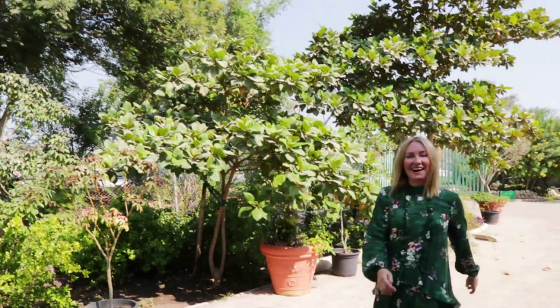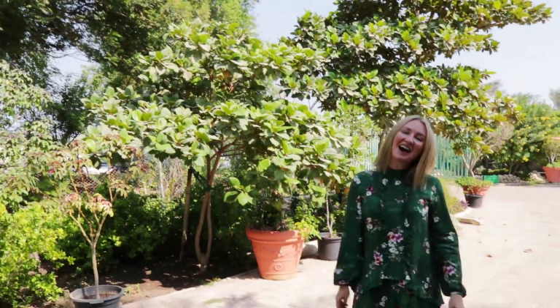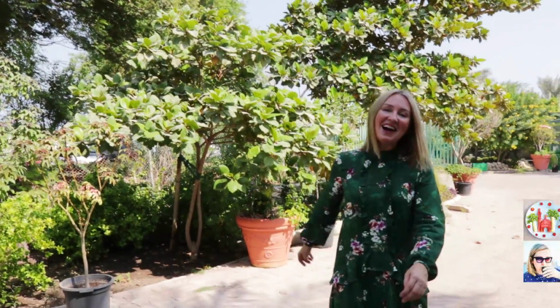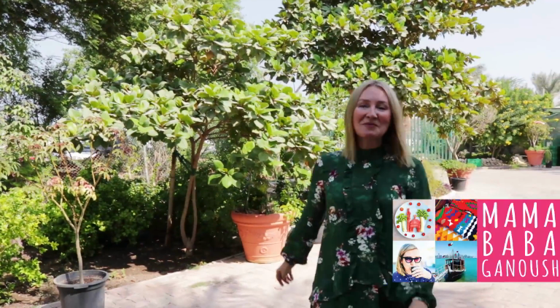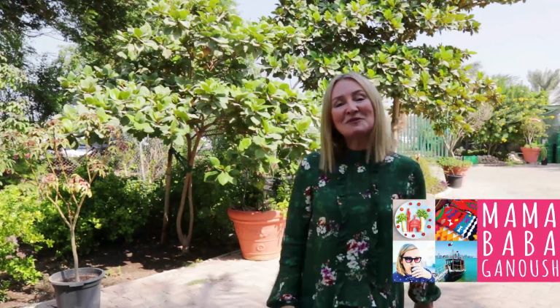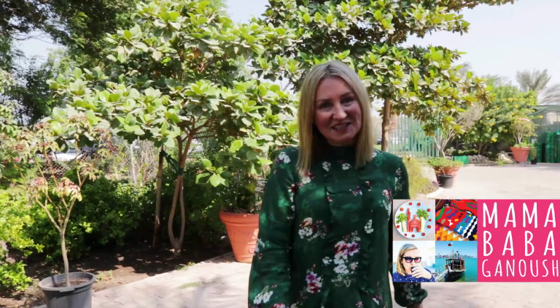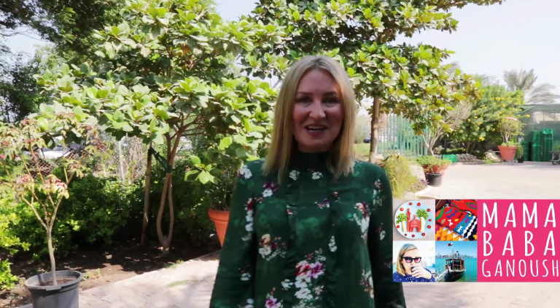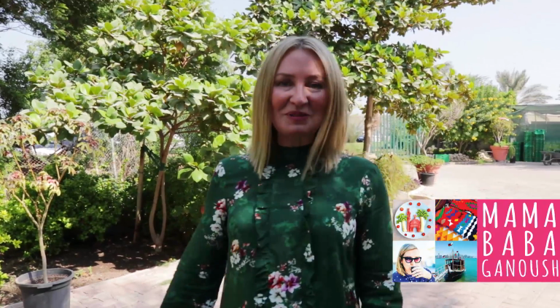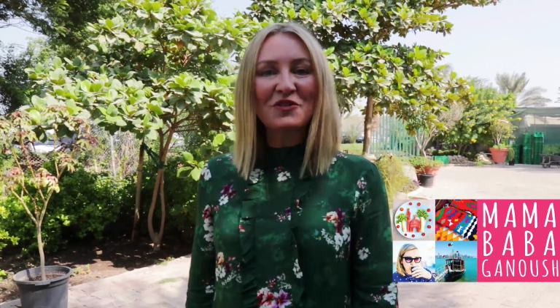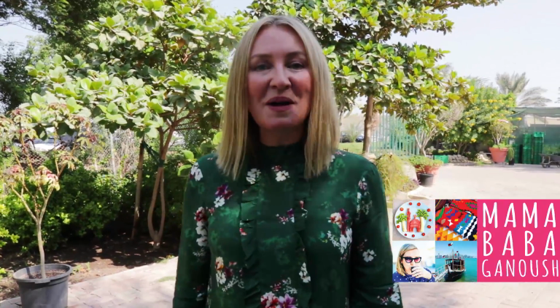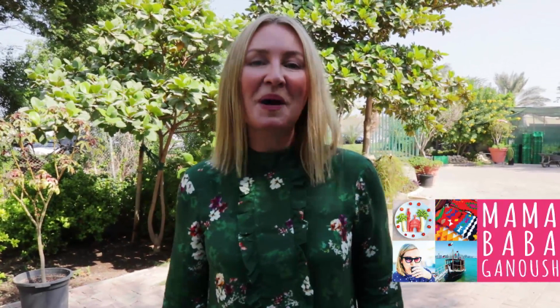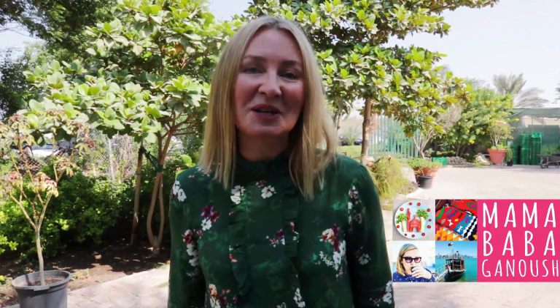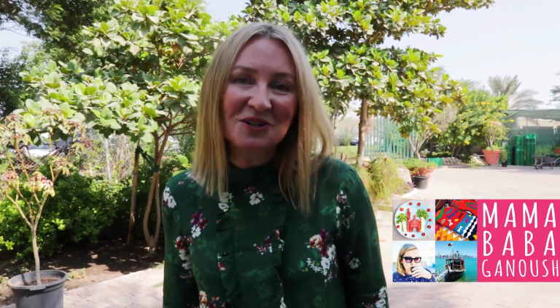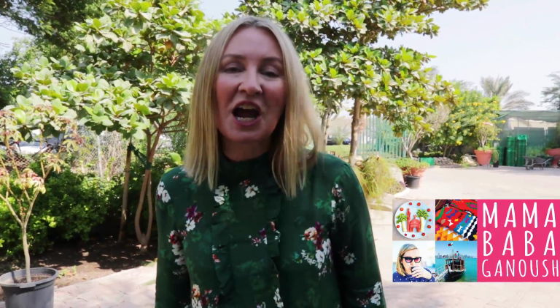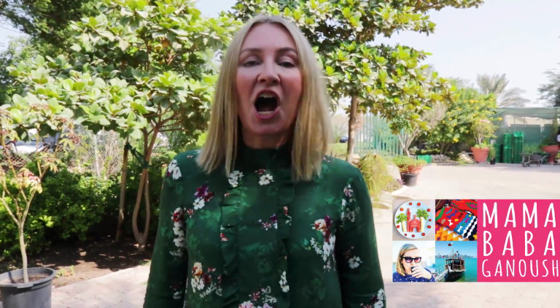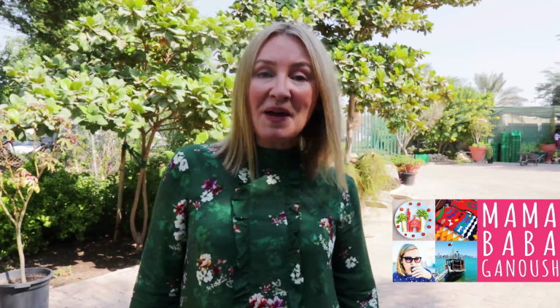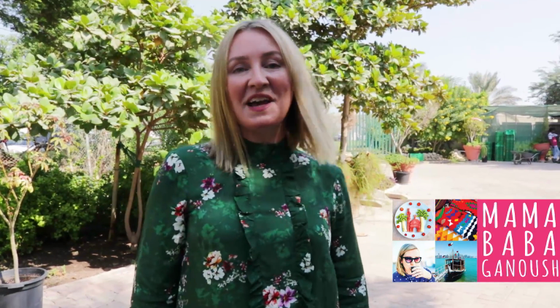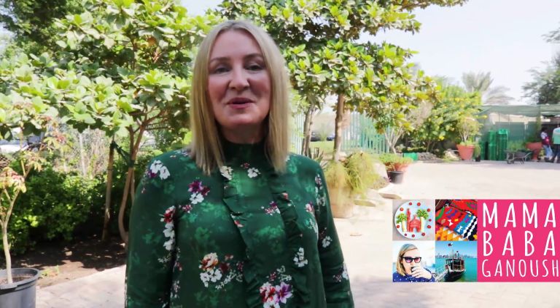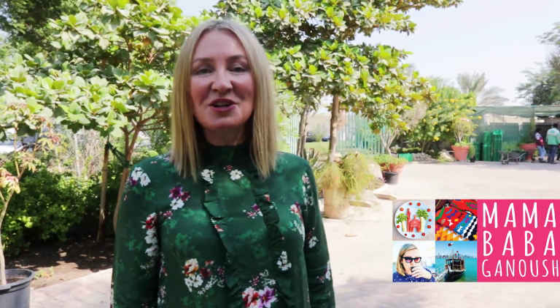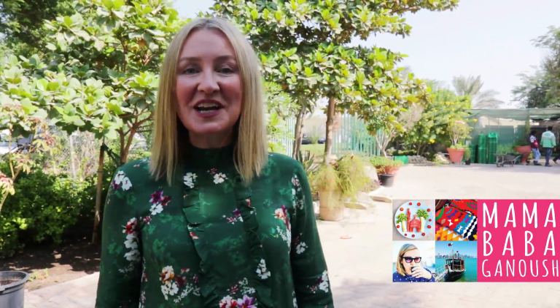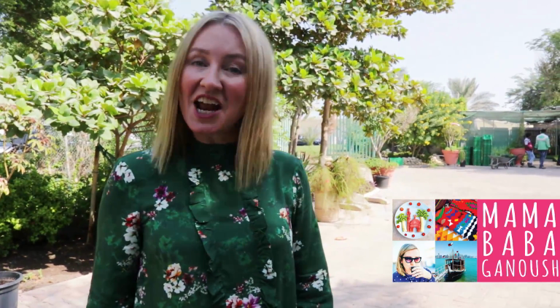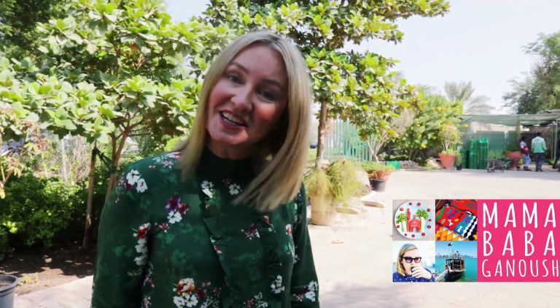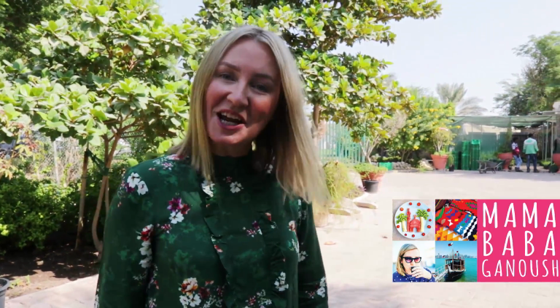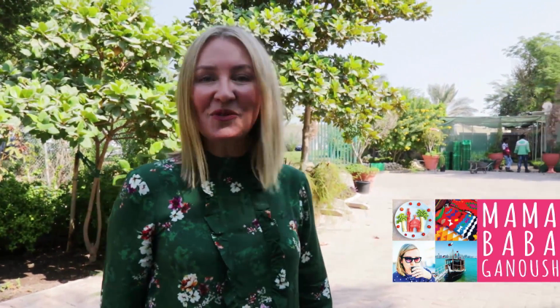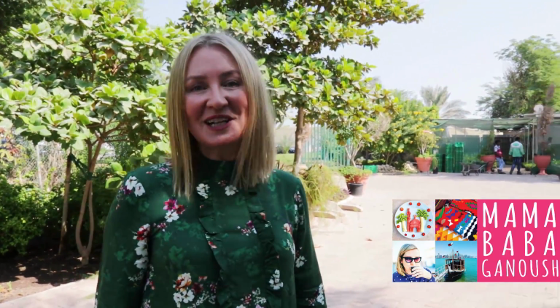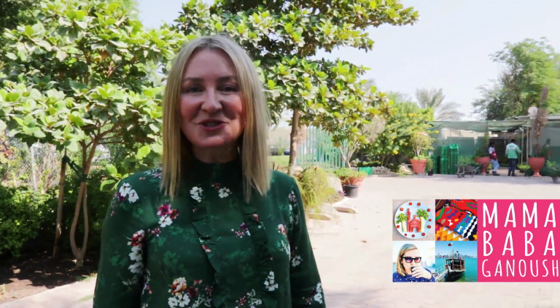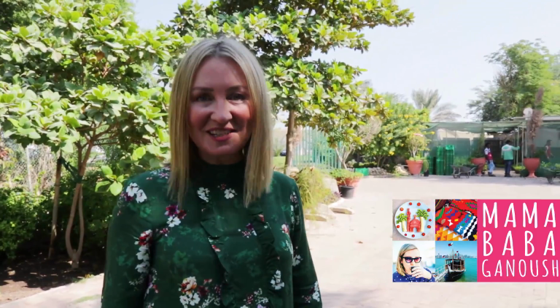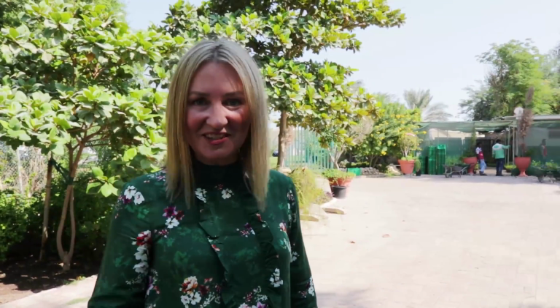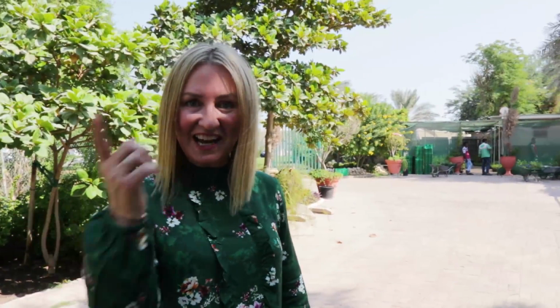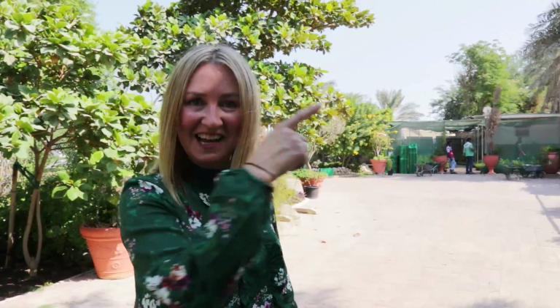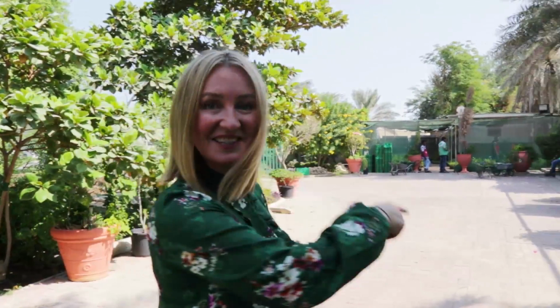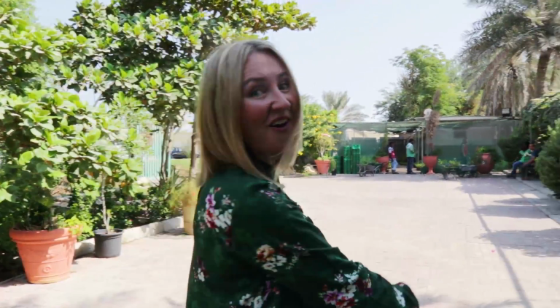Hi guys, welcome to this green episode of Mama Babu Ganoush. I'm at the government nursery and I'm going to take you on a little tour, so yalla let's go!